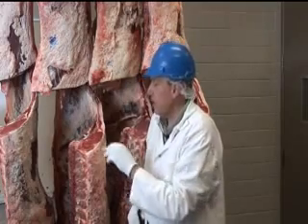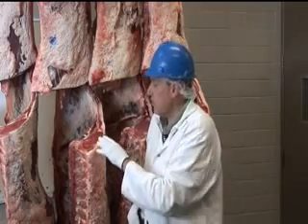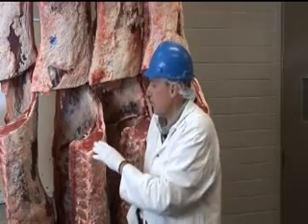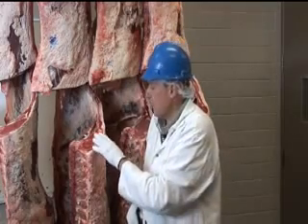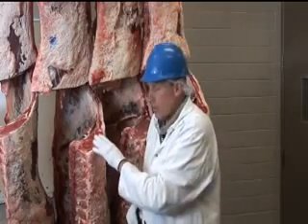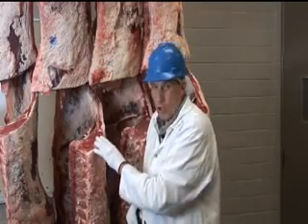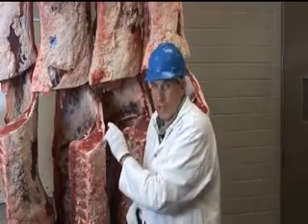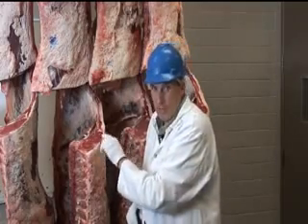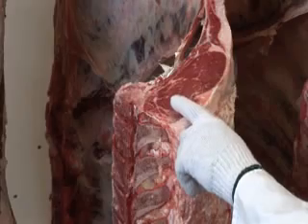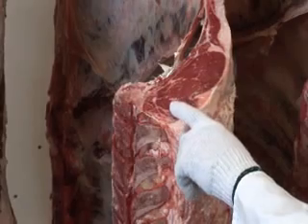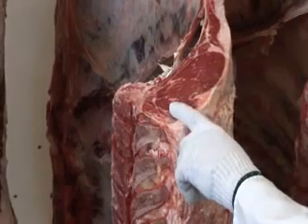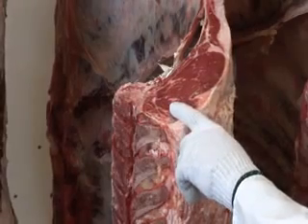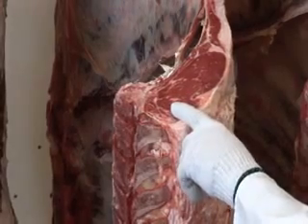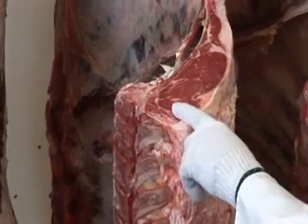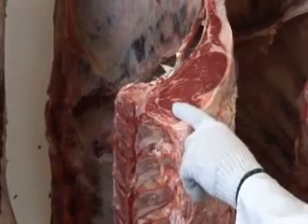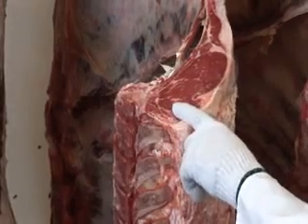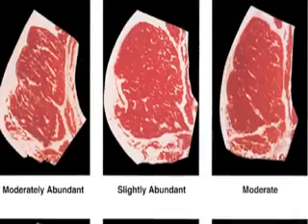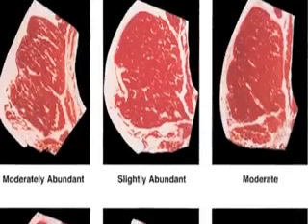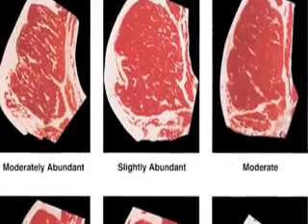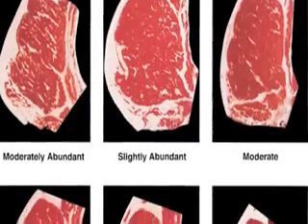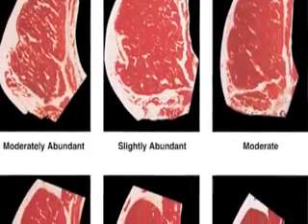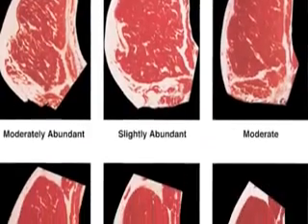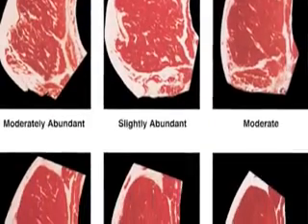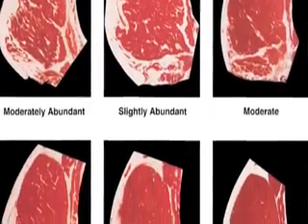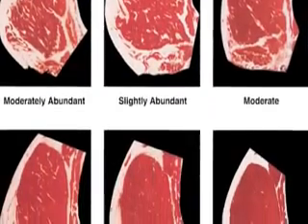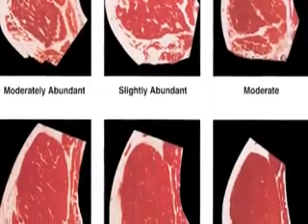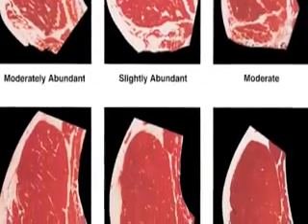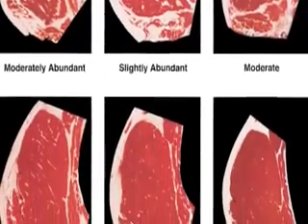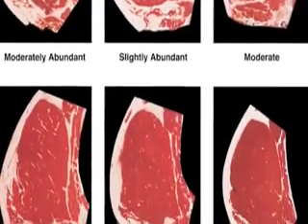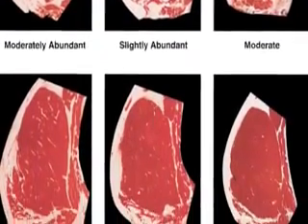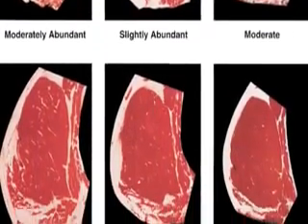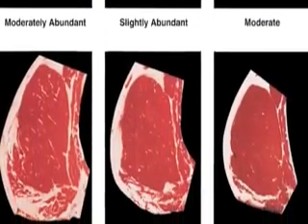The grader will look at the marbling level — the flecks of fat inside this ribeye — and will first come up with a marbling score.